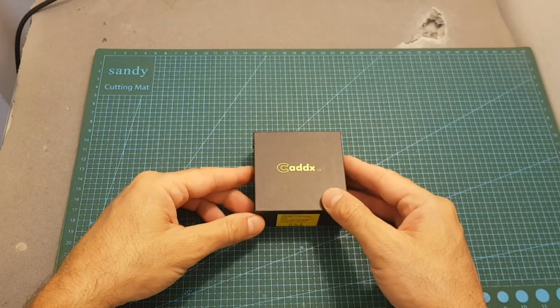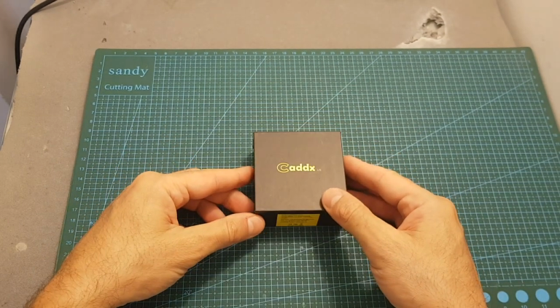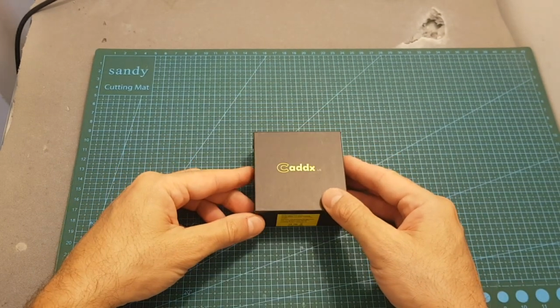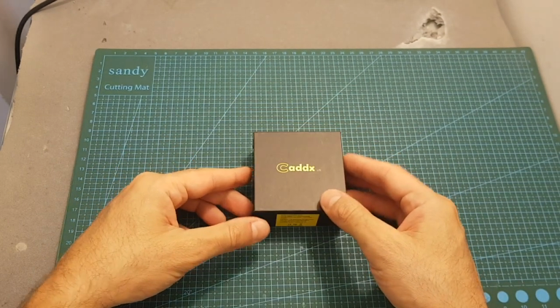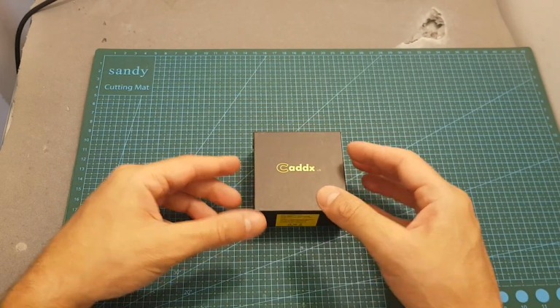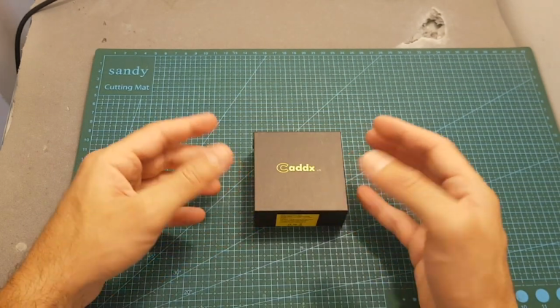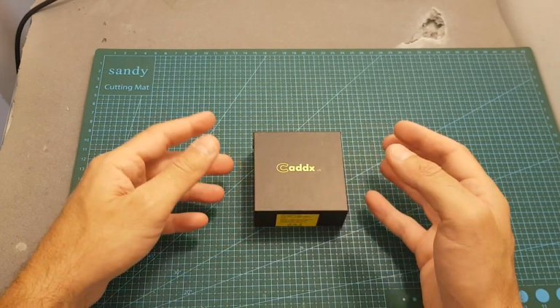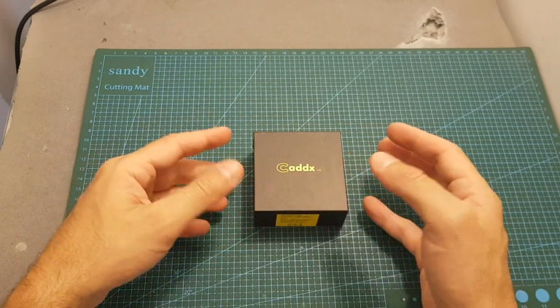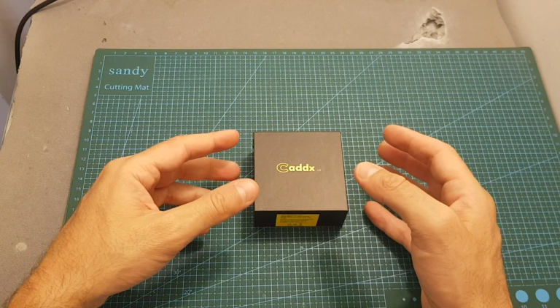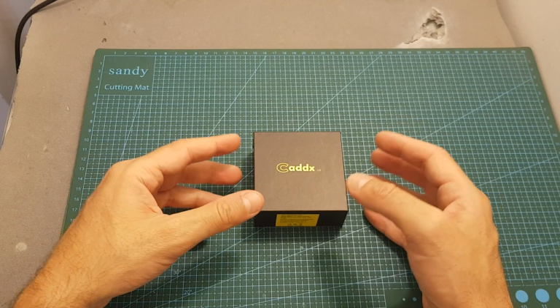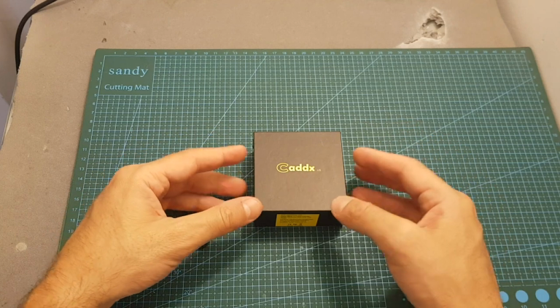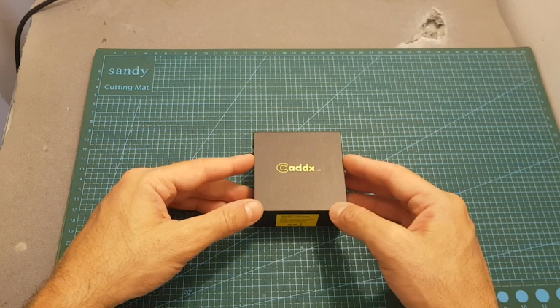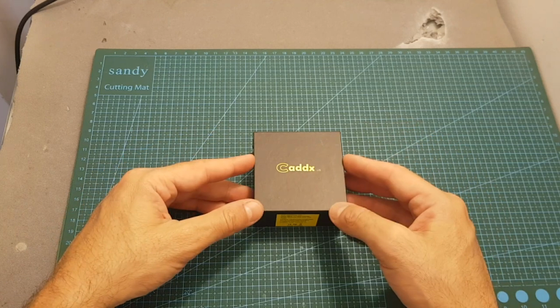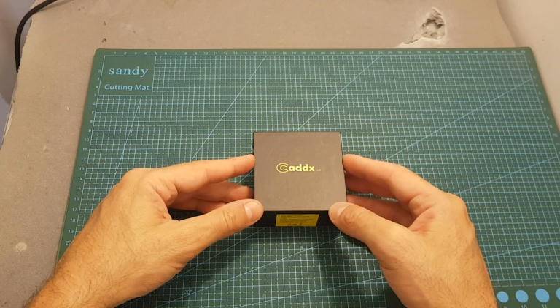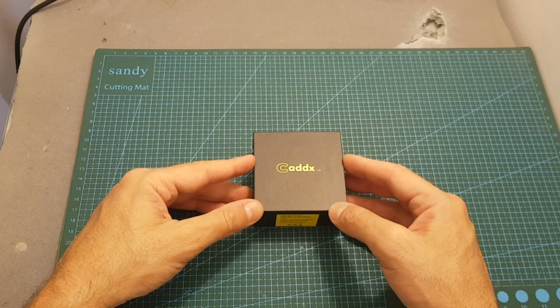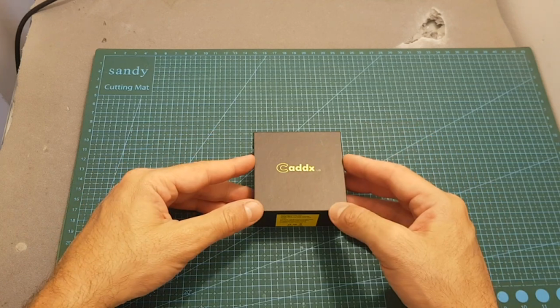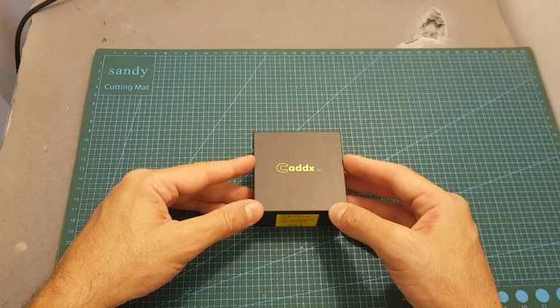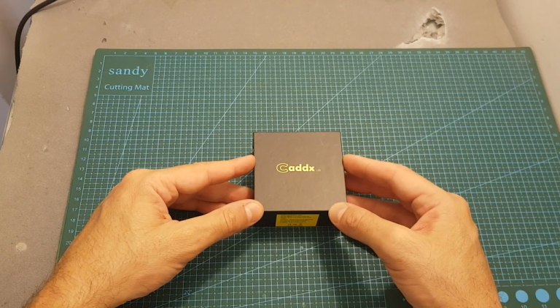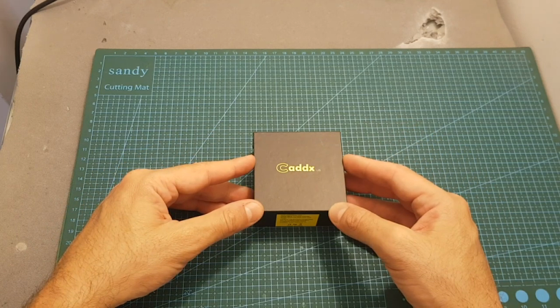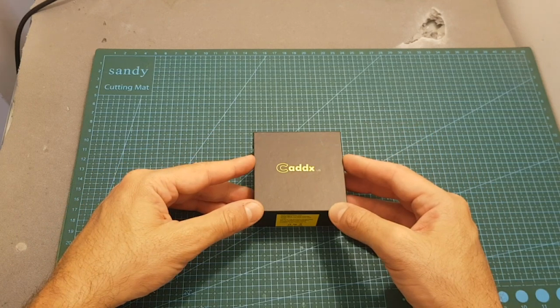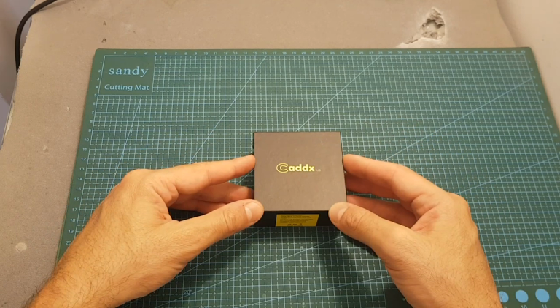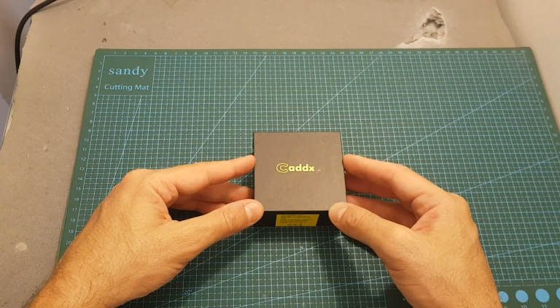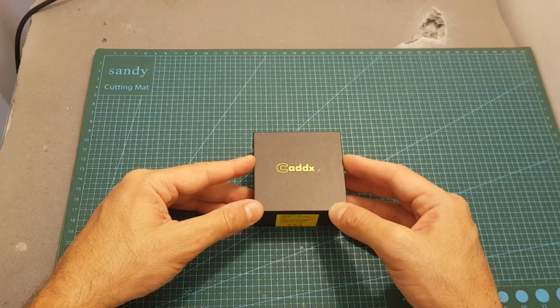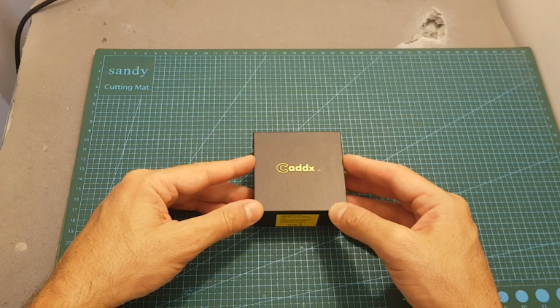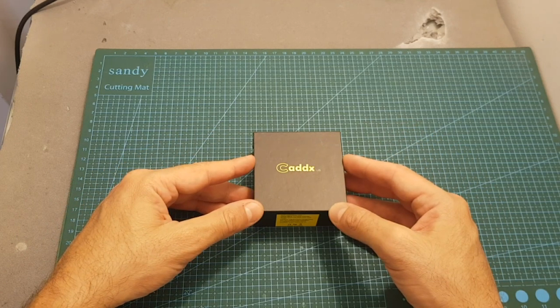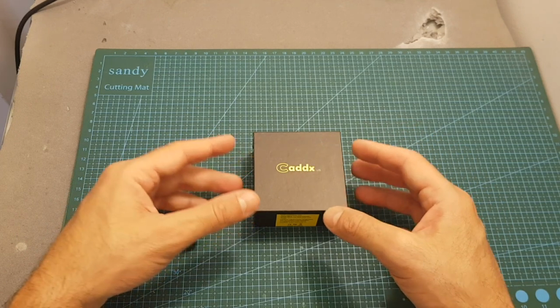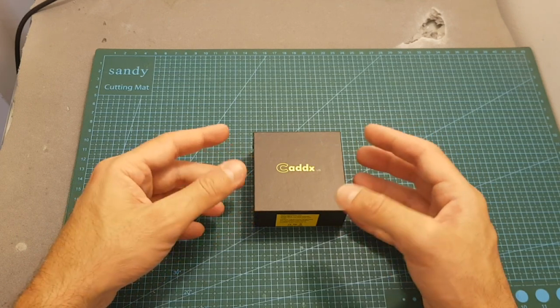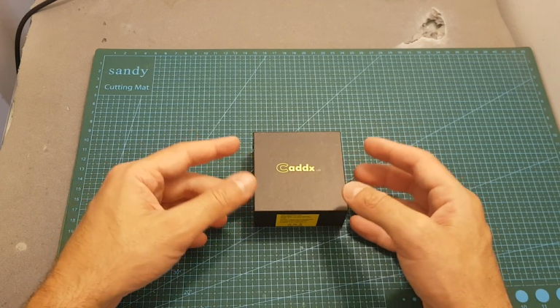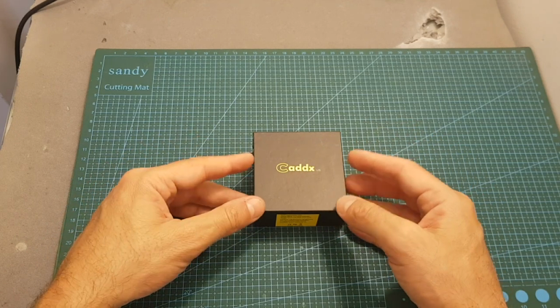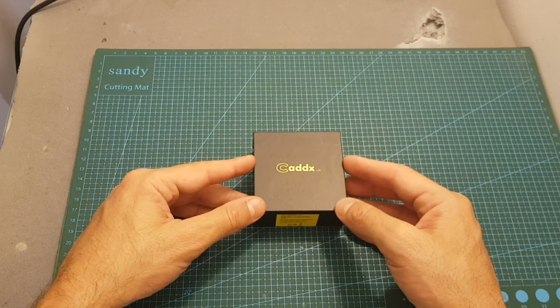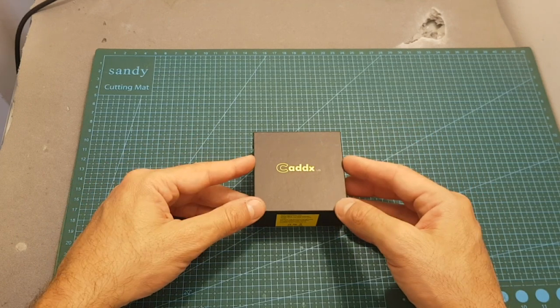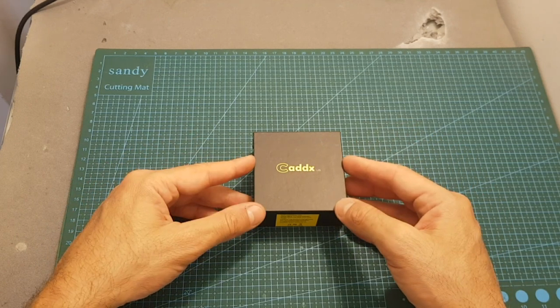In addition, in the next few days I'm also going to post some other videos where I'm going to compare it side-by-side with the Runcam Split Mini.